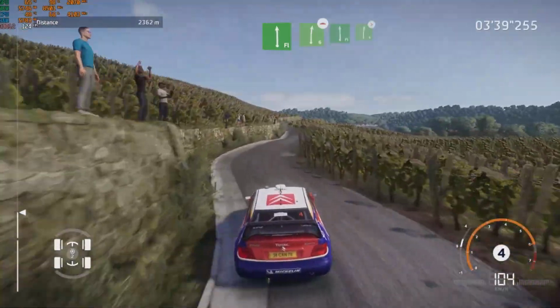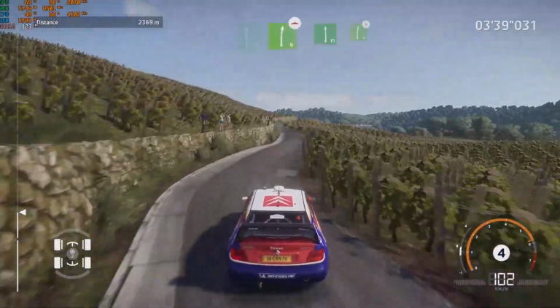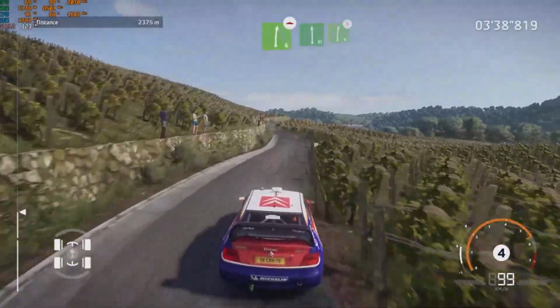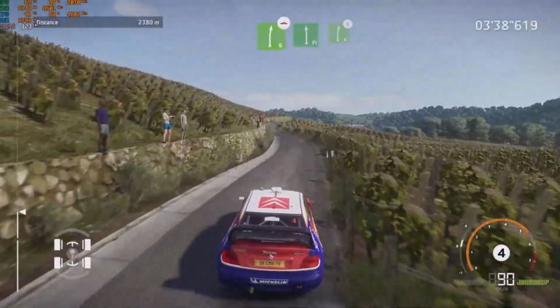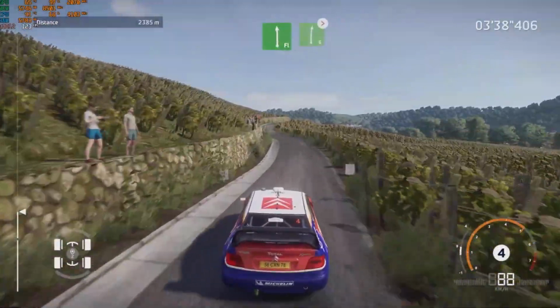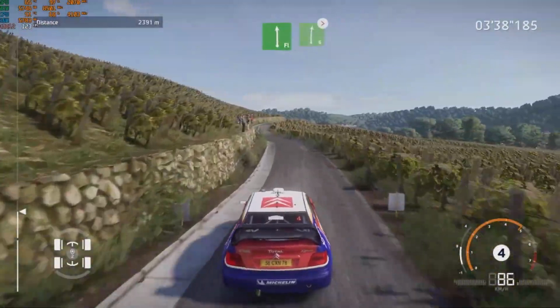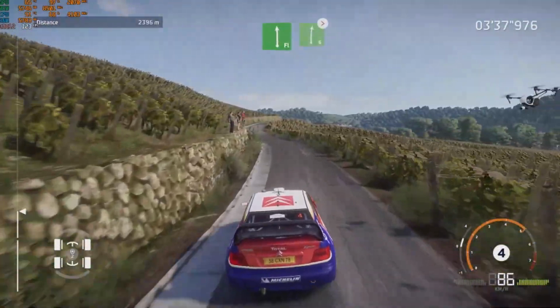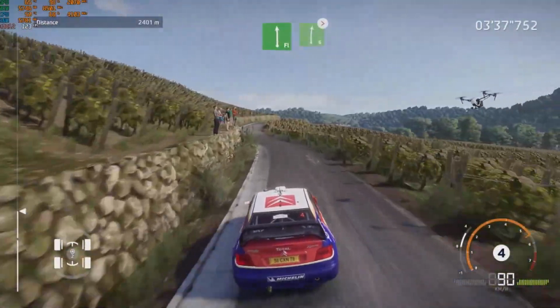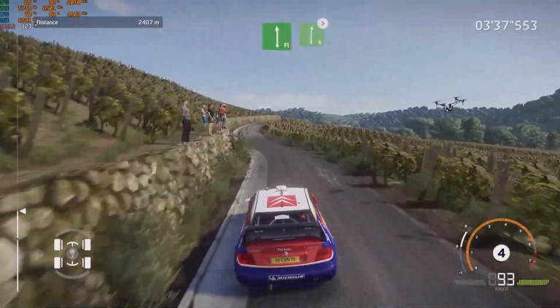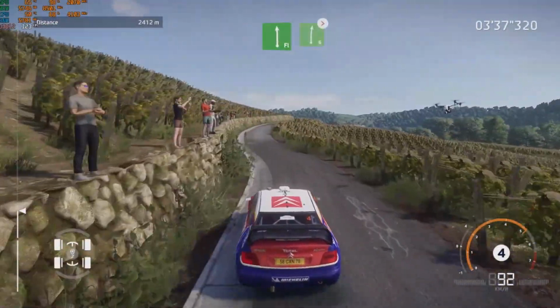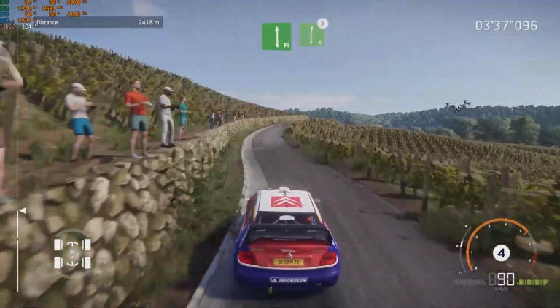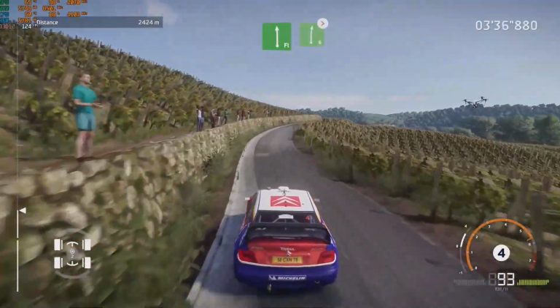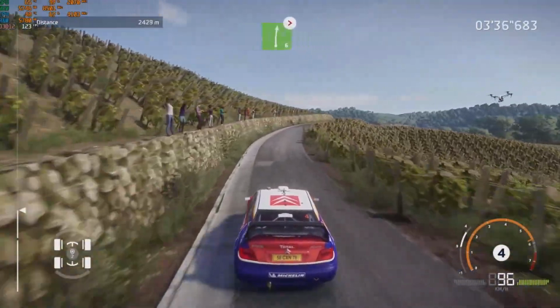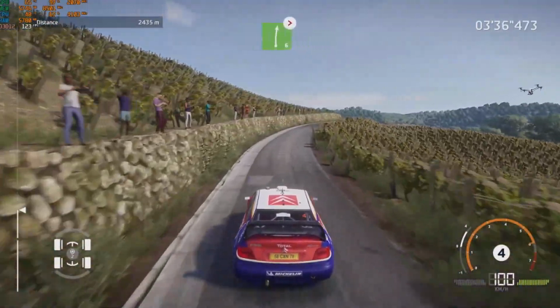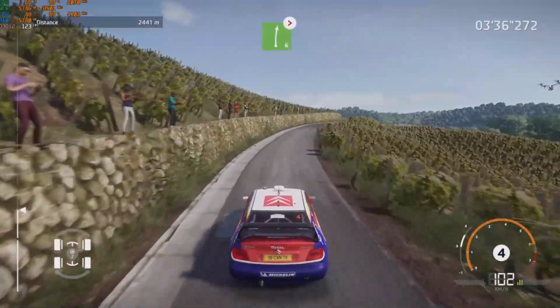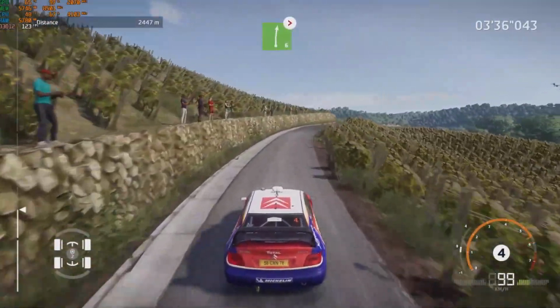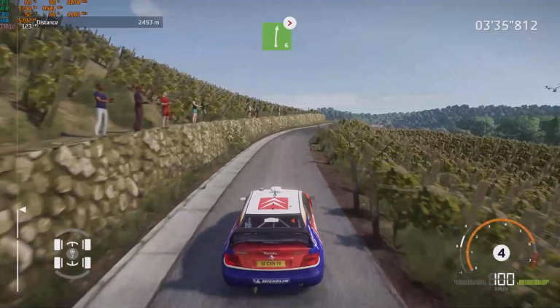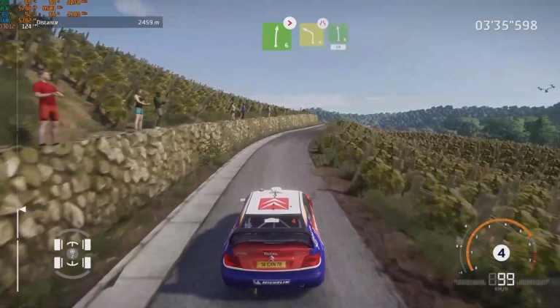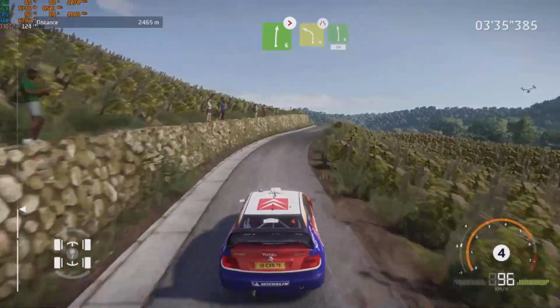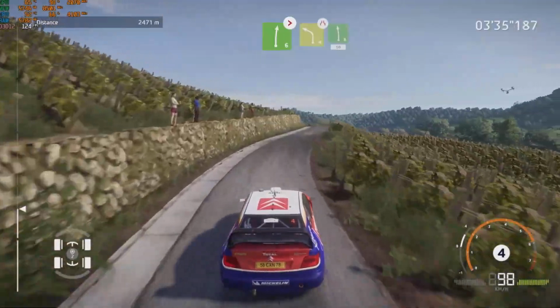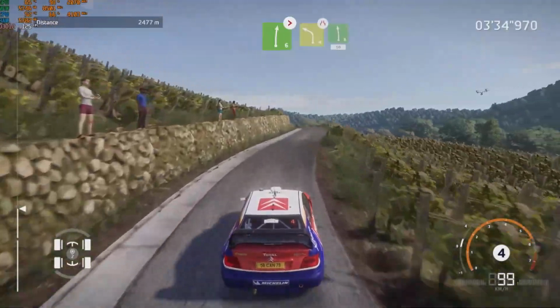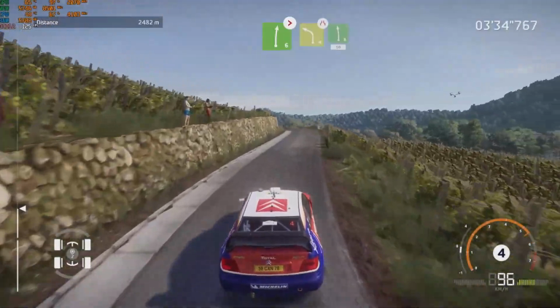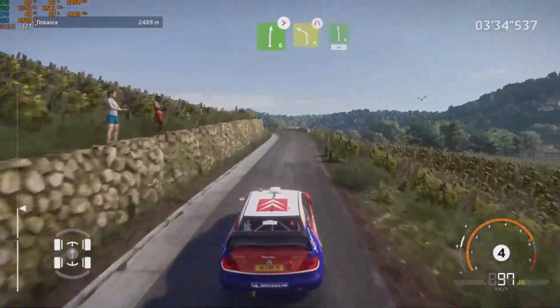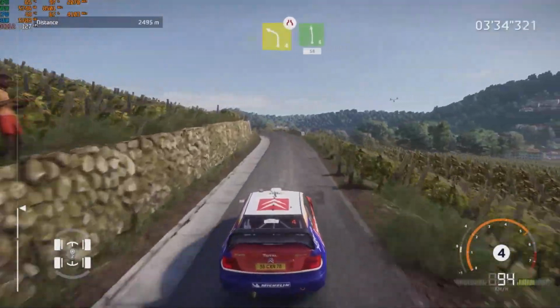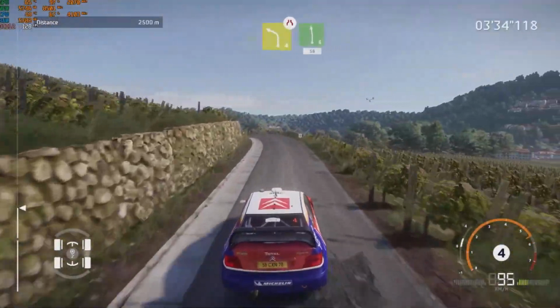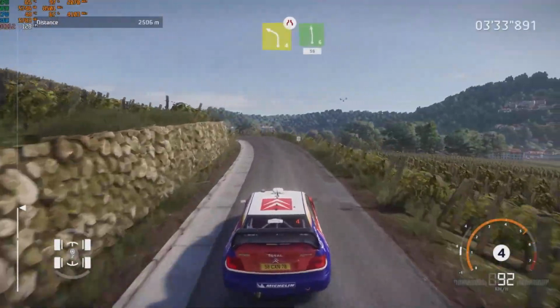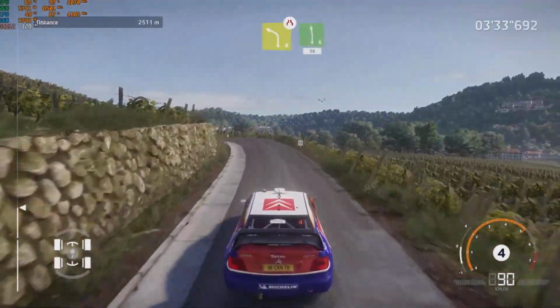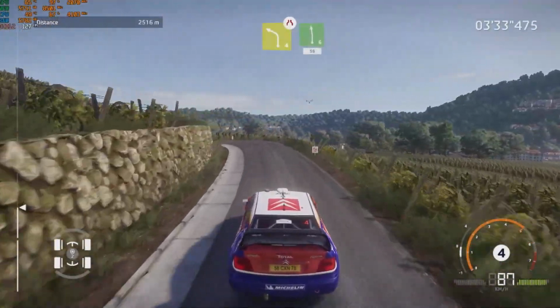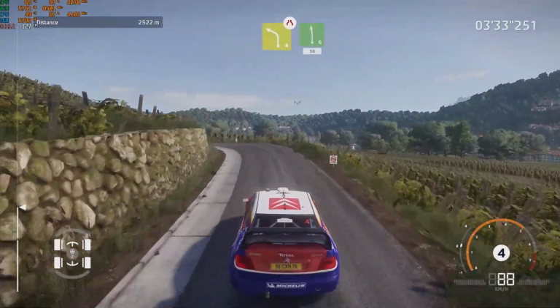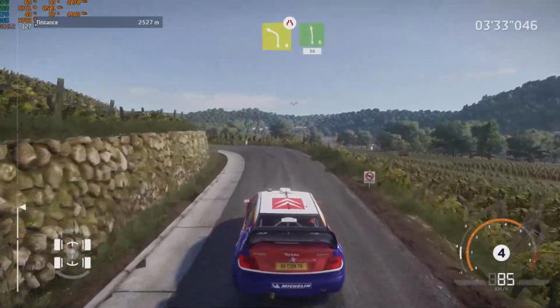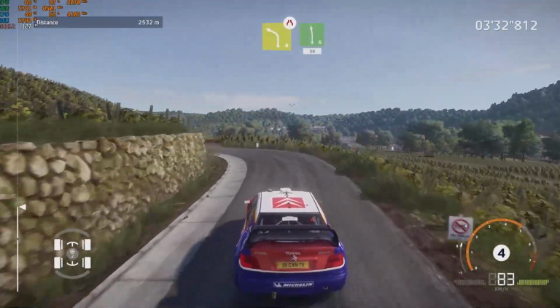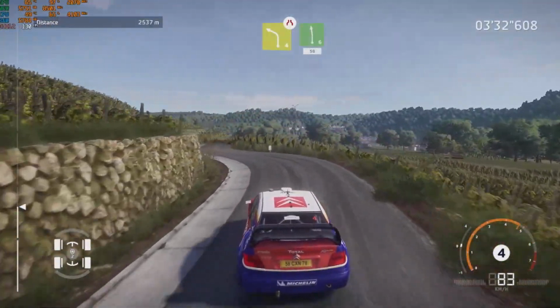And flat left, into right 6, tightens. And left 4, short, narrows into left 6, short, 50.